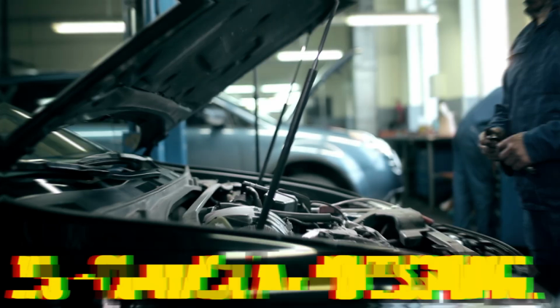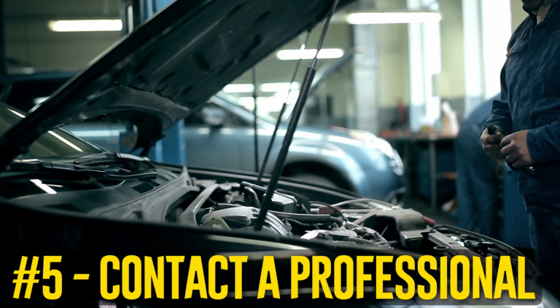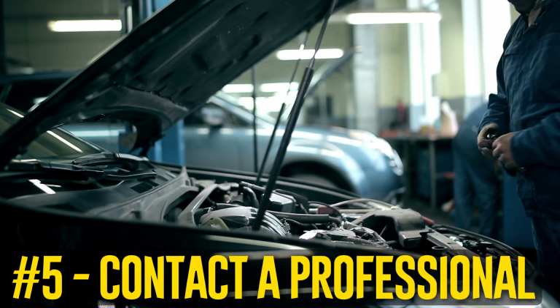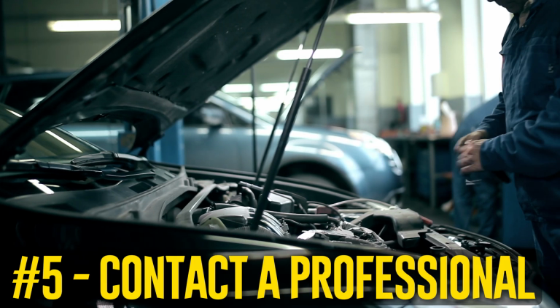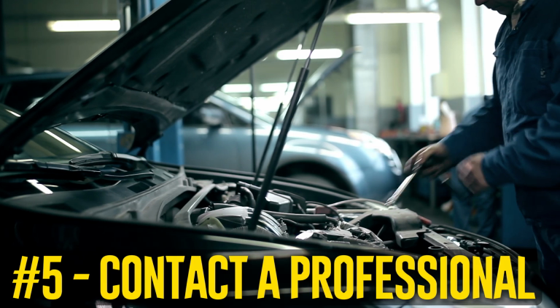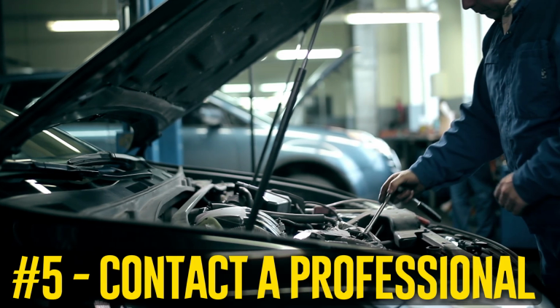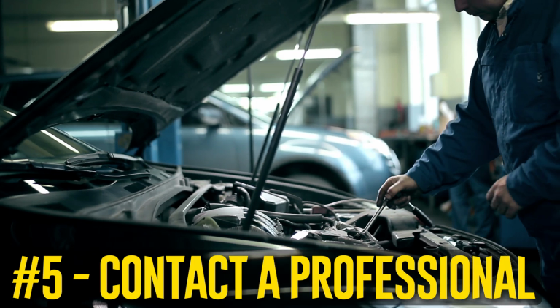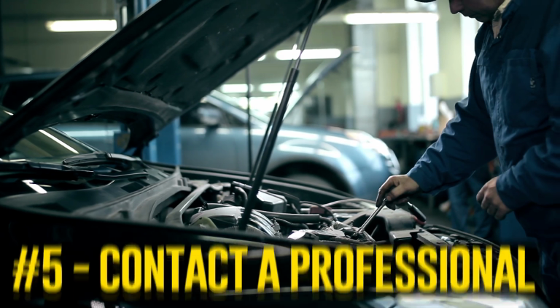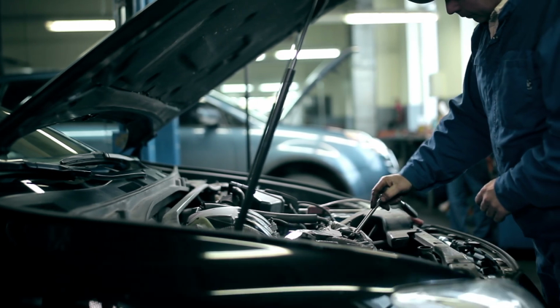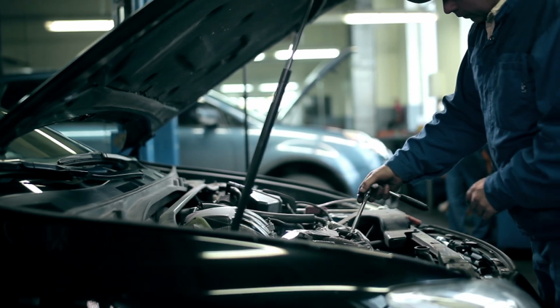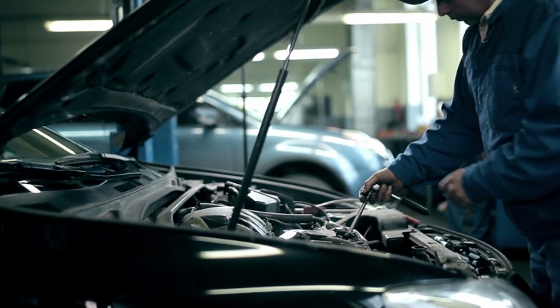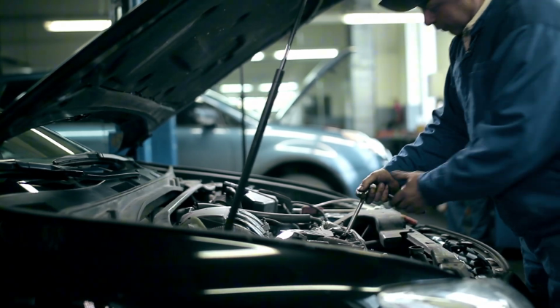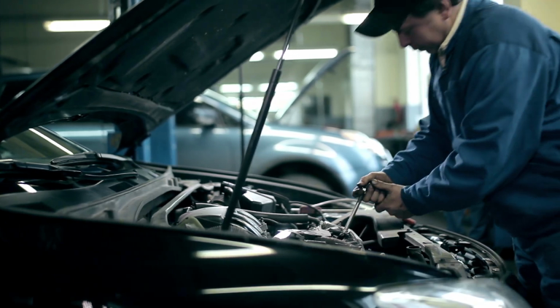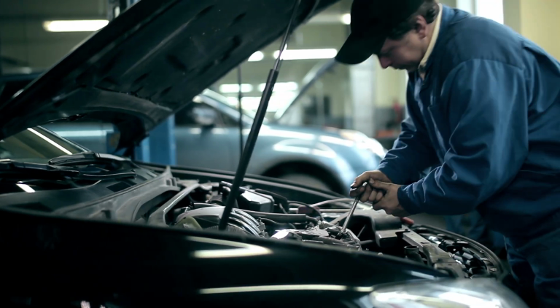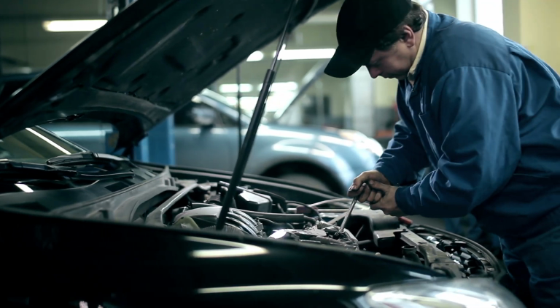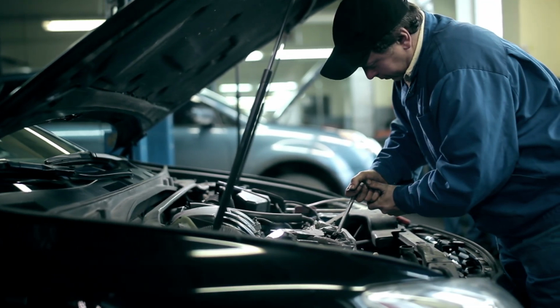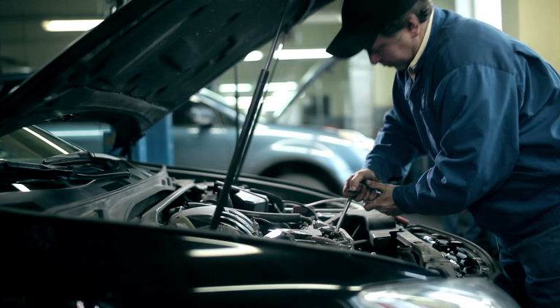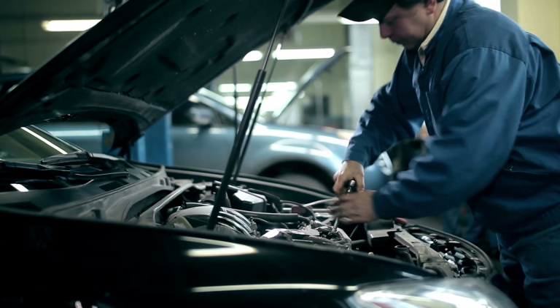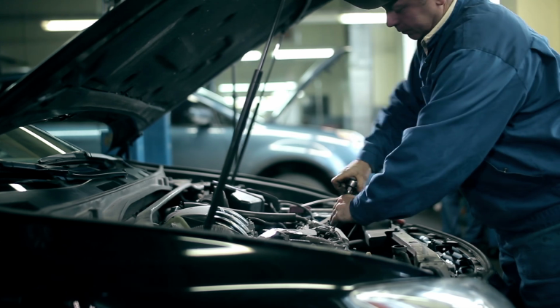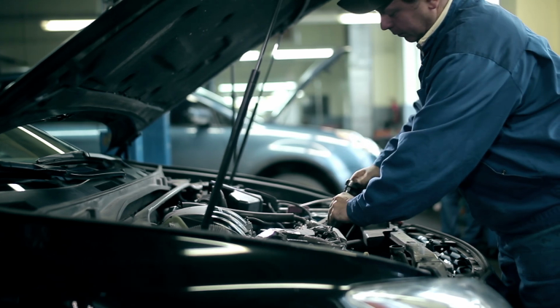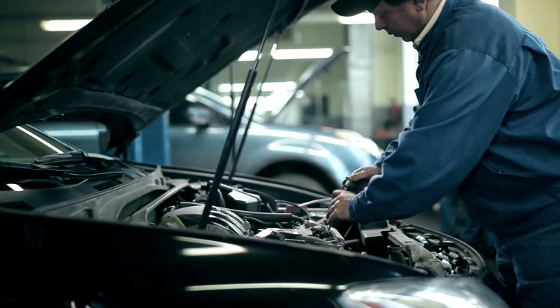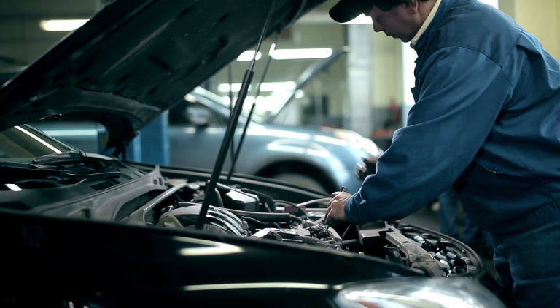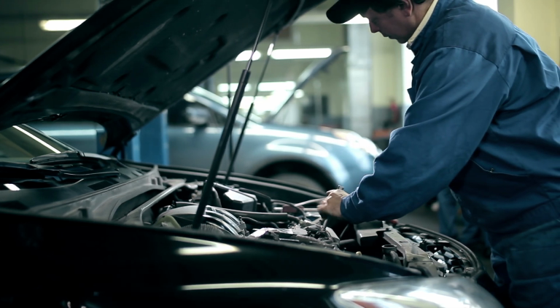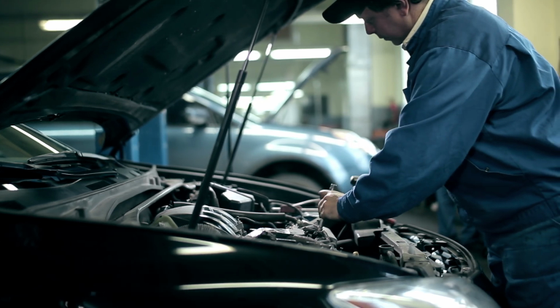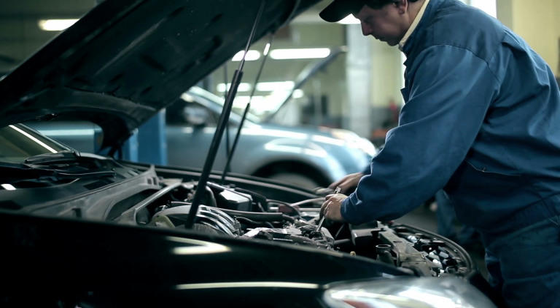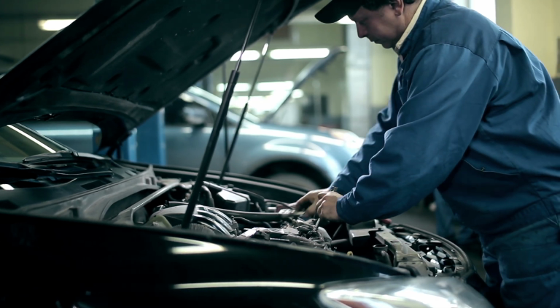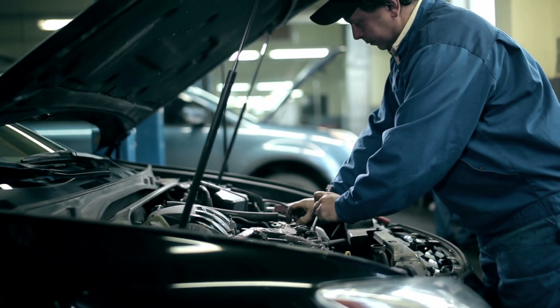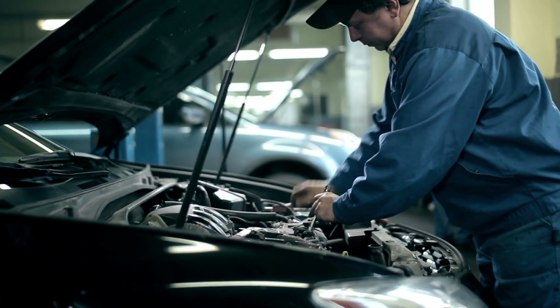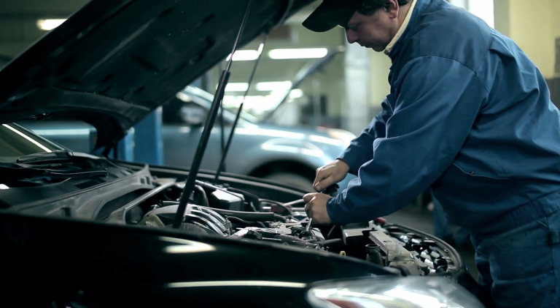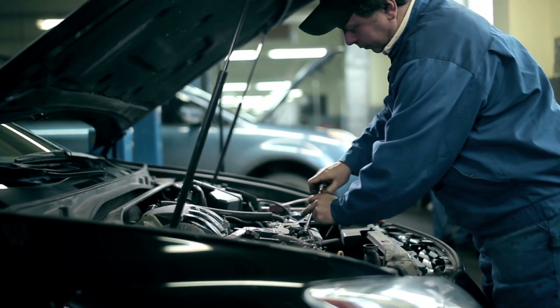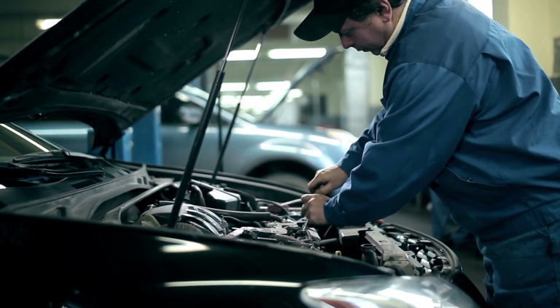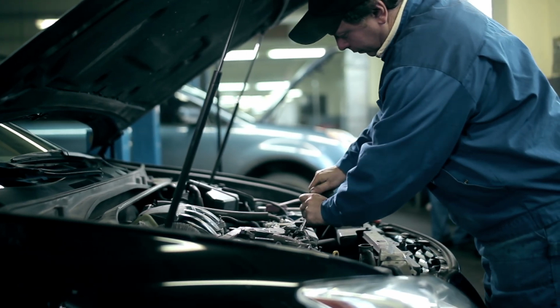Contact a professional. Paying a mechanic for assistance is something to think about if you've had problems identifying the problem or lack the necessary tools.